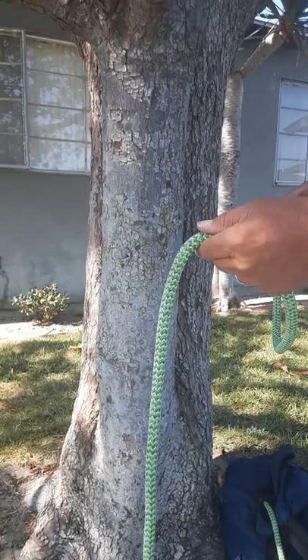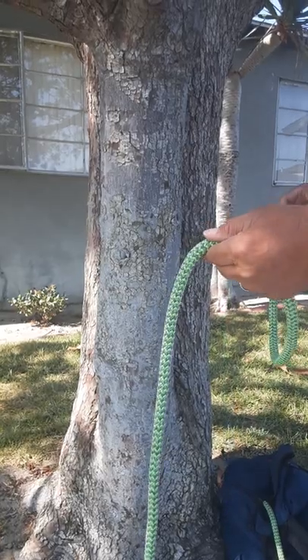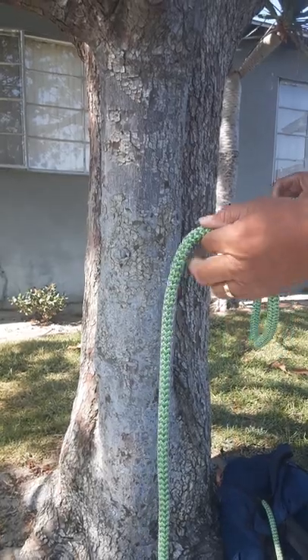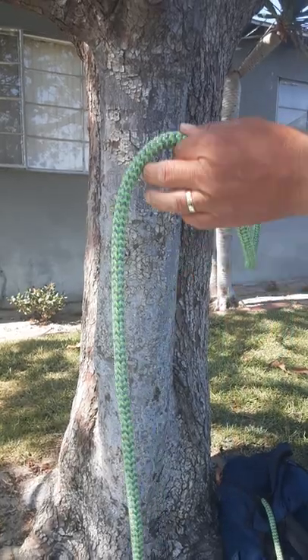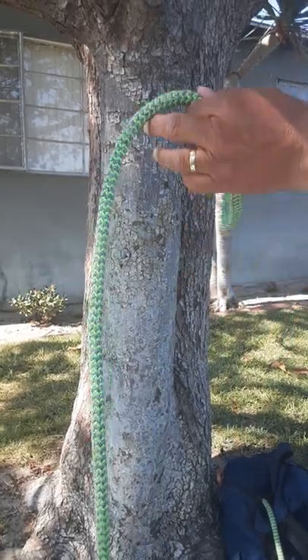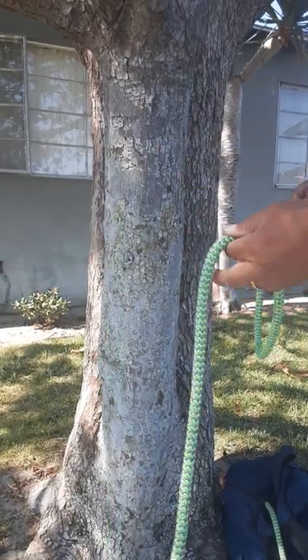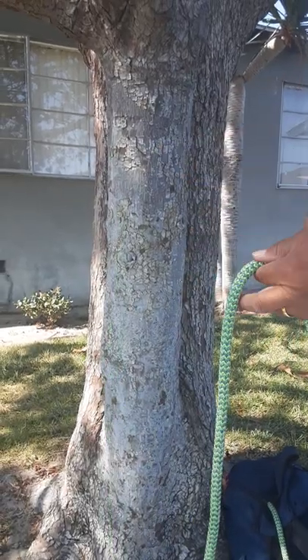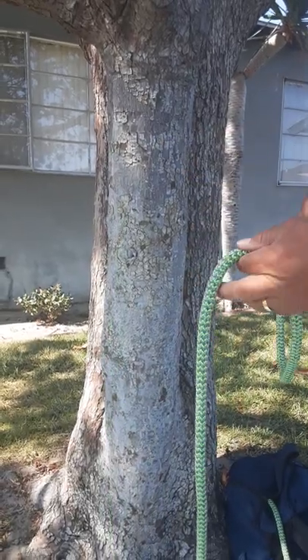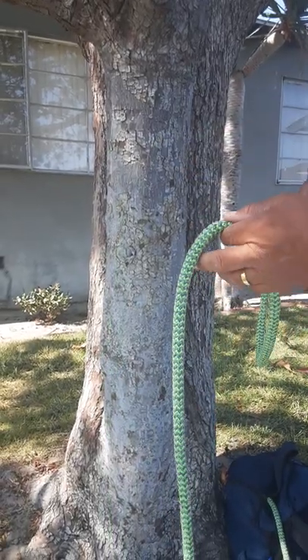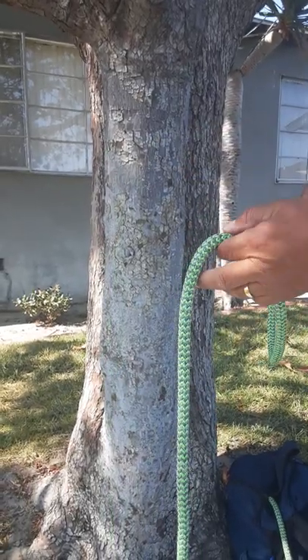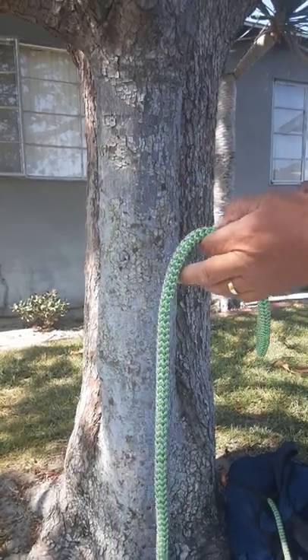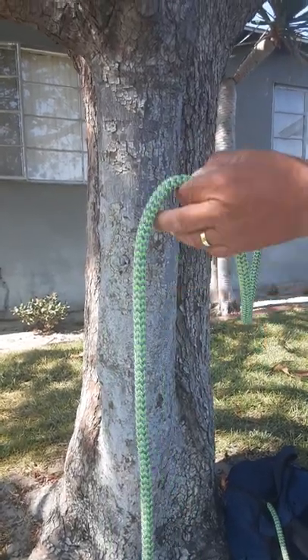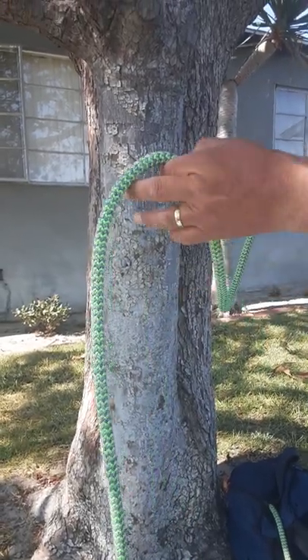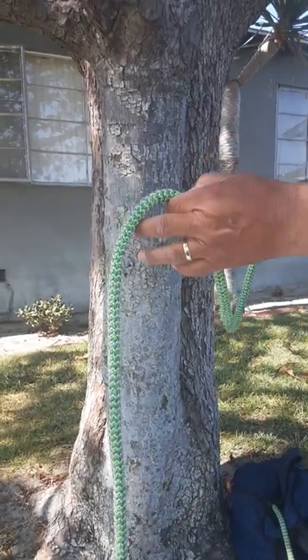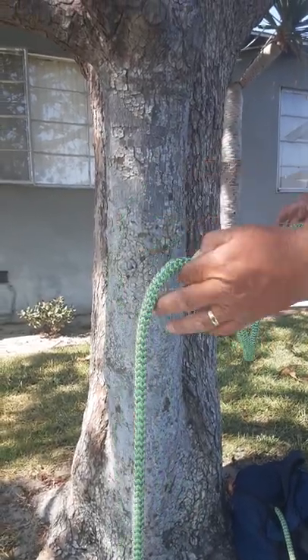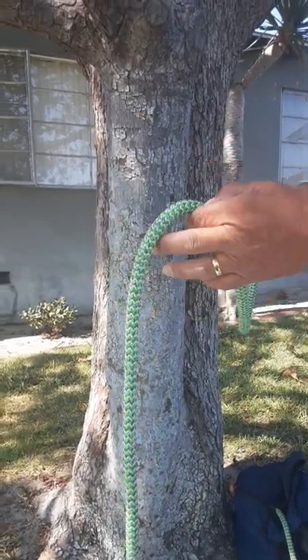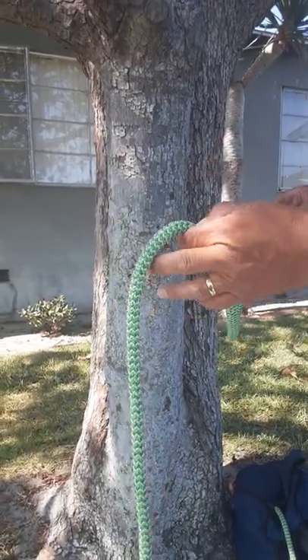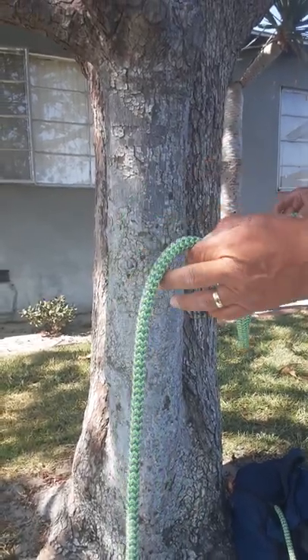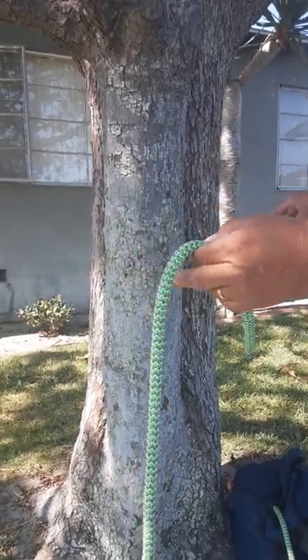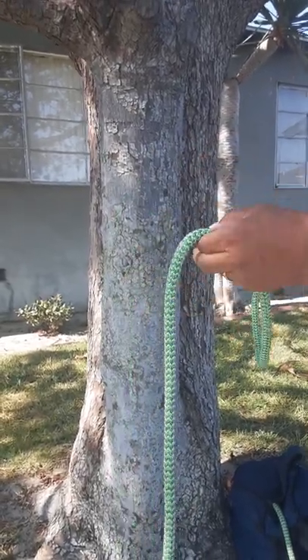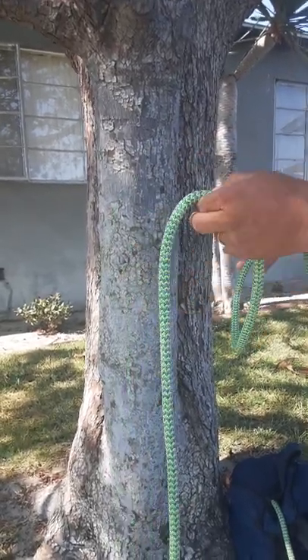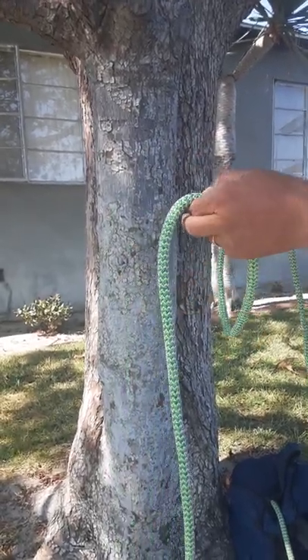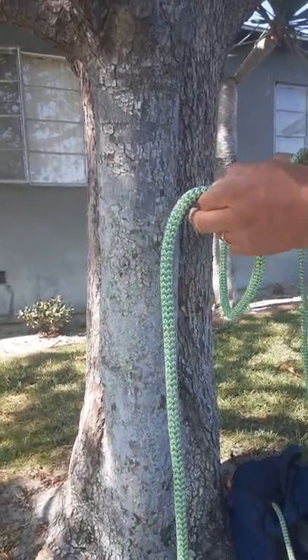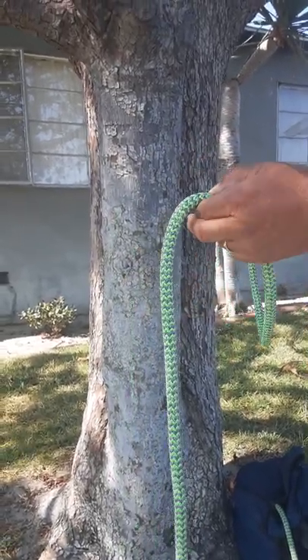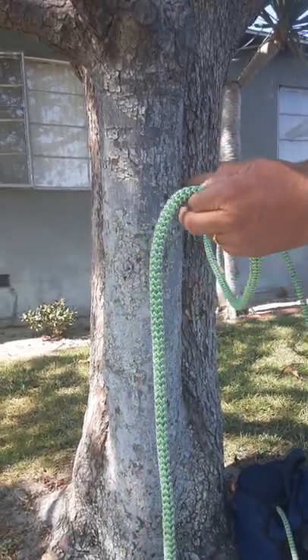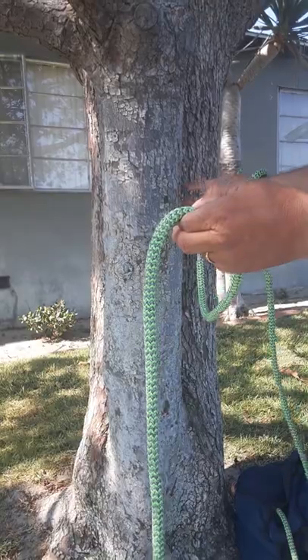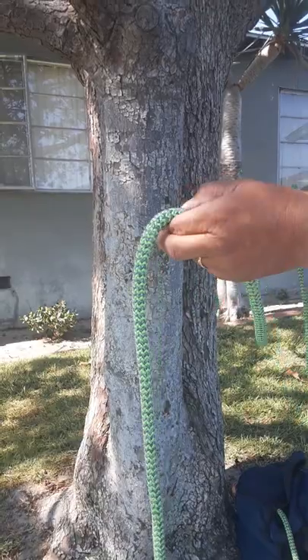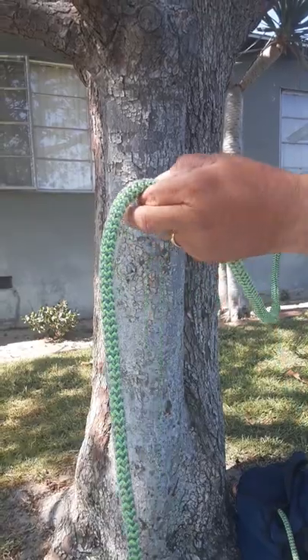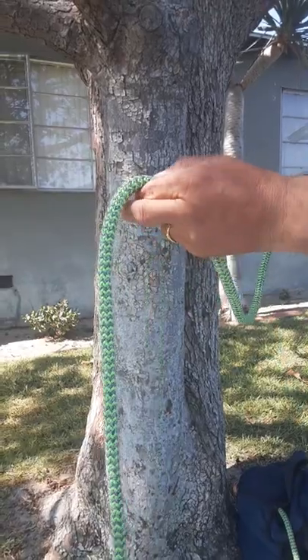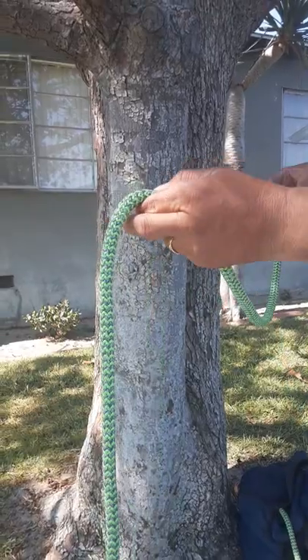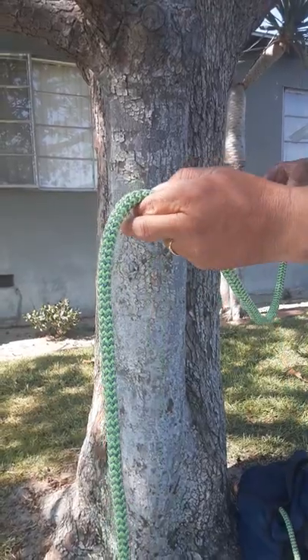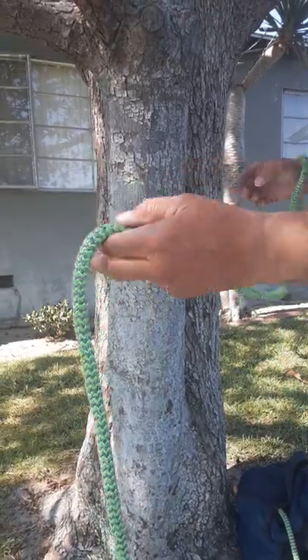Hi, this is Beano. I'm going to do another clove hitch. It's a good rigging knot, but this time I'm going to do it on a vertical branch.